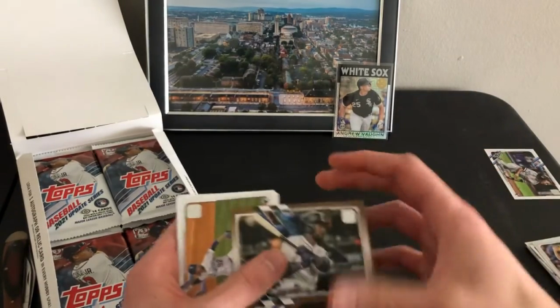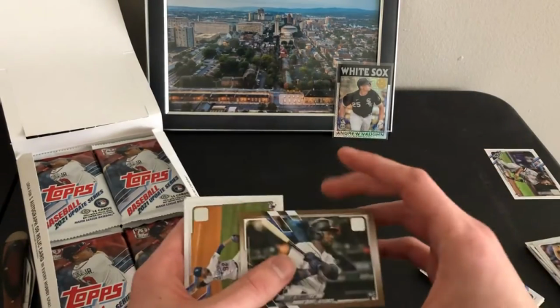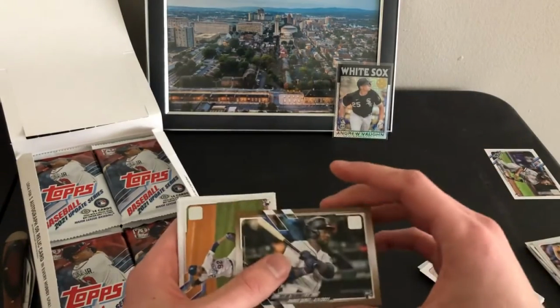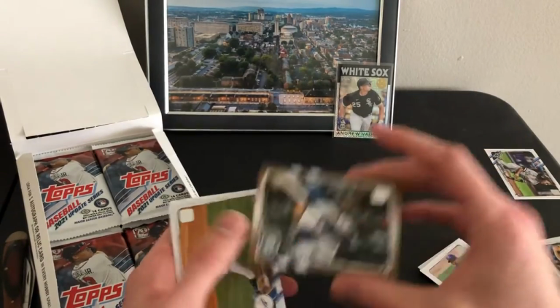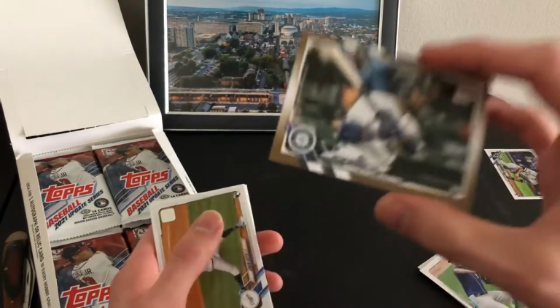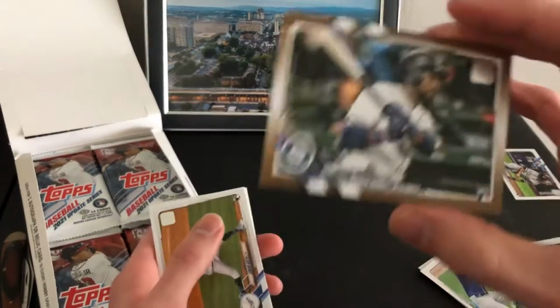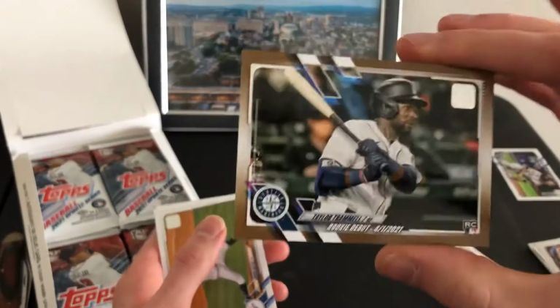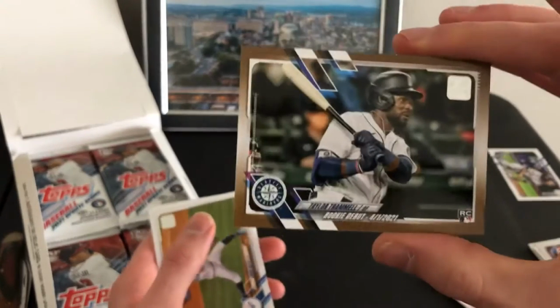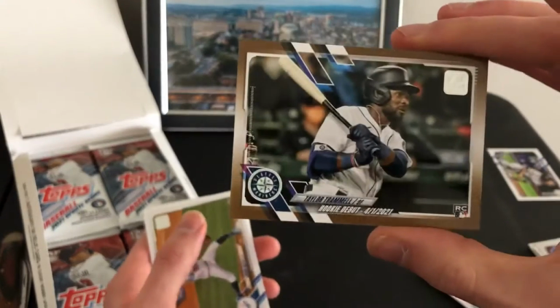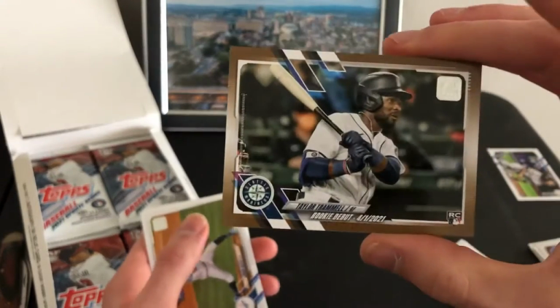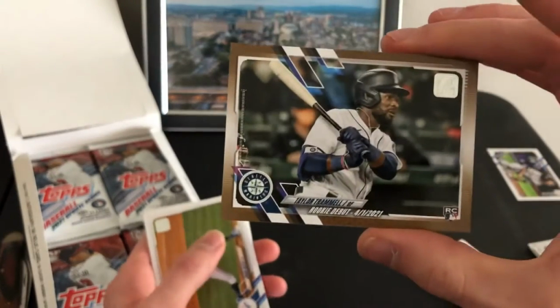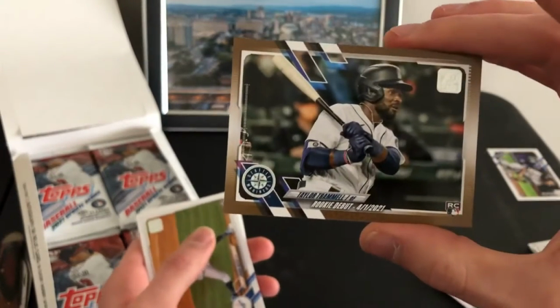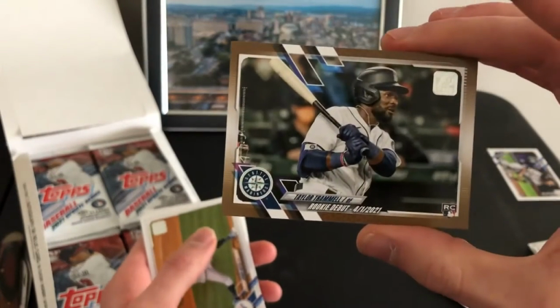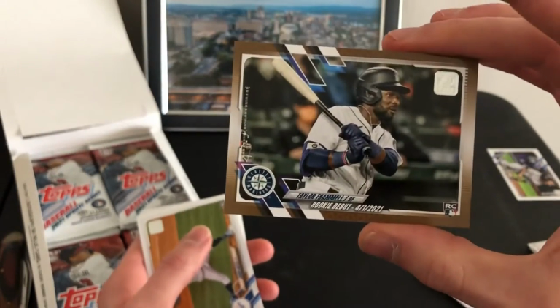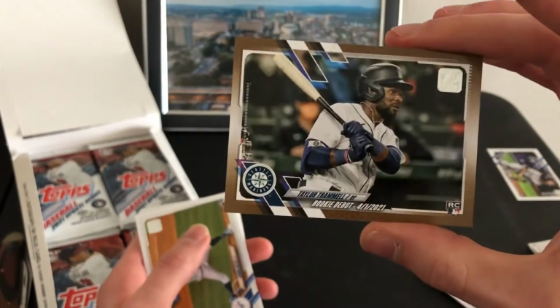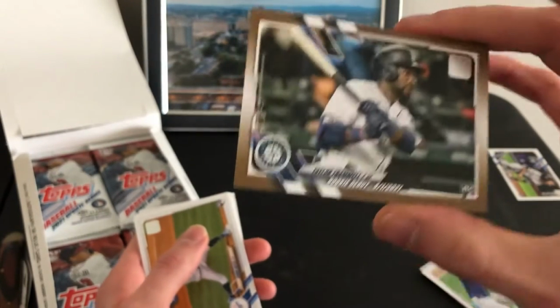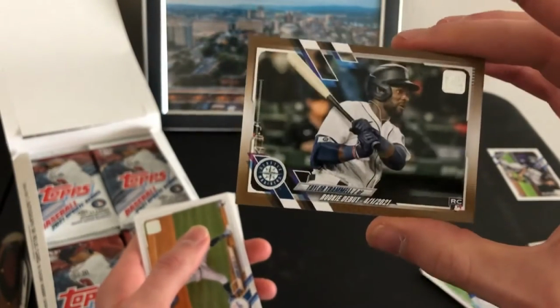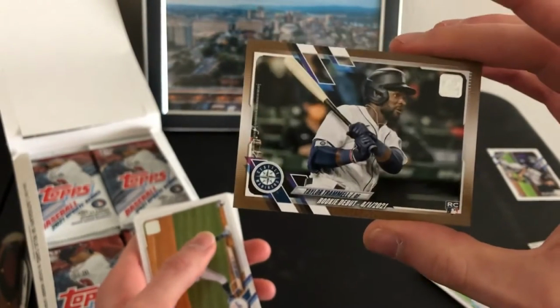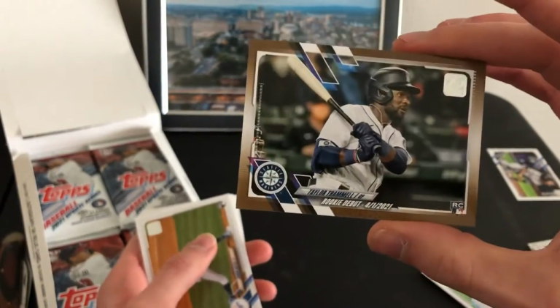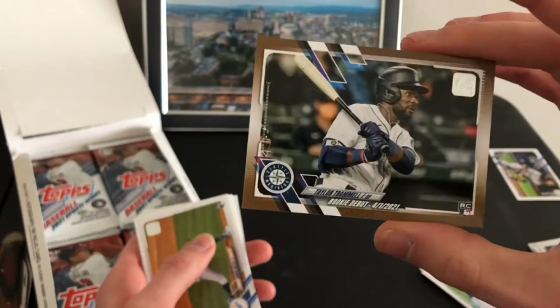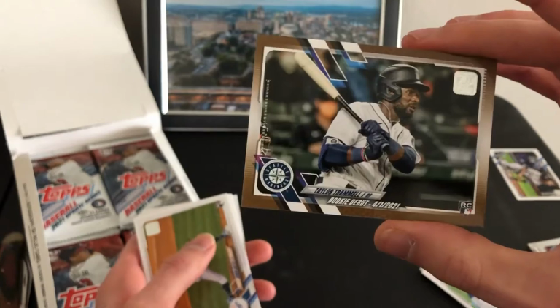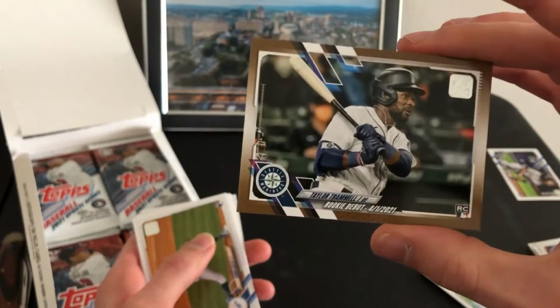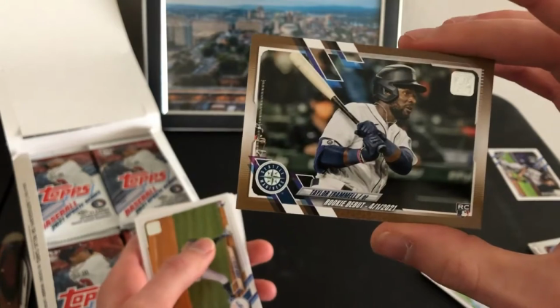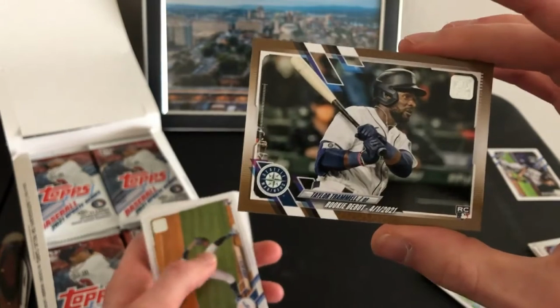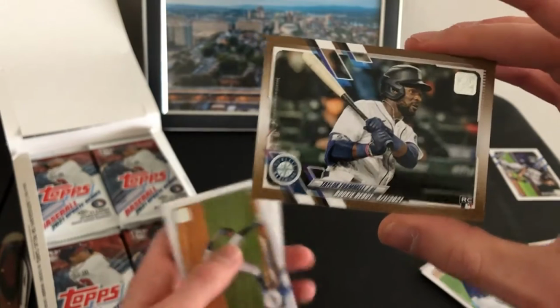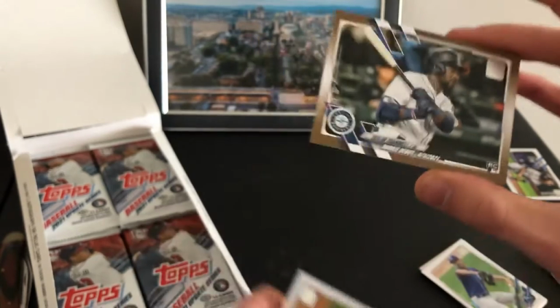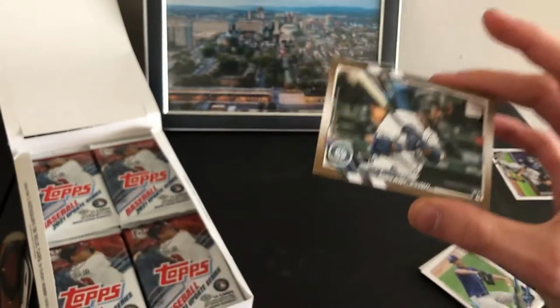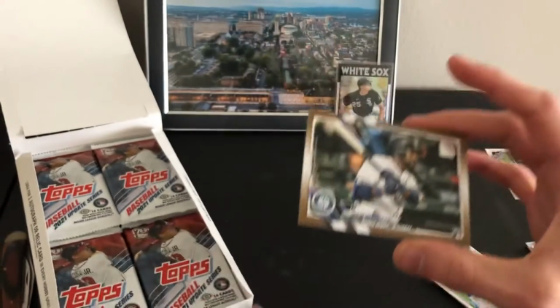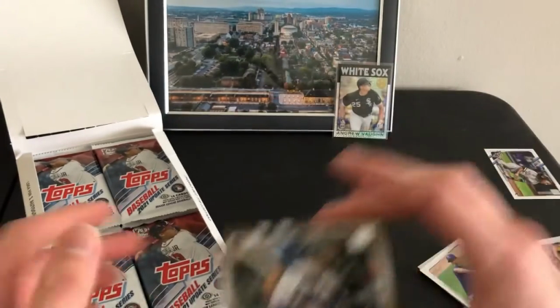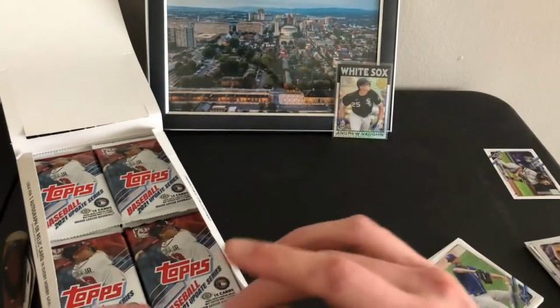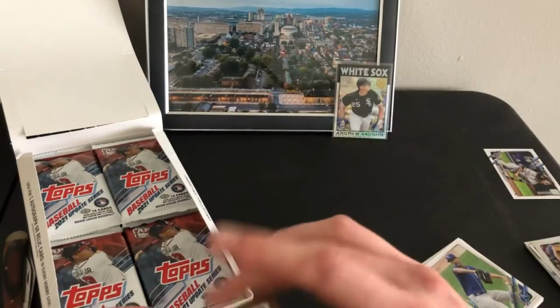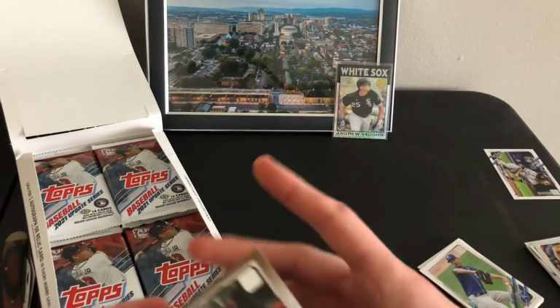Speaking of Tramell — there's a gold debut. Pretty nice, let's leave that one up.